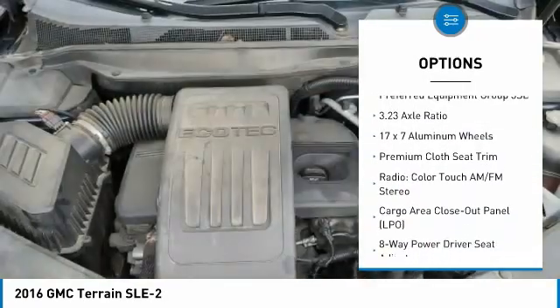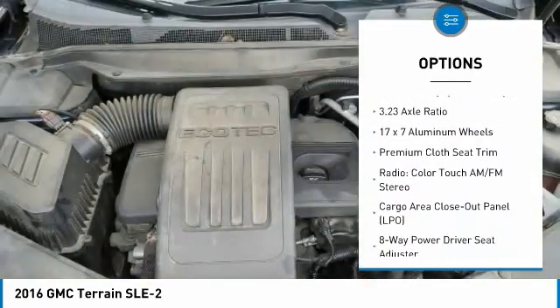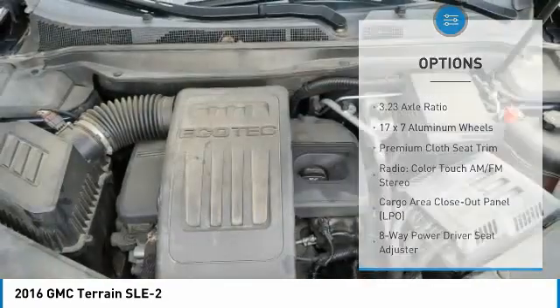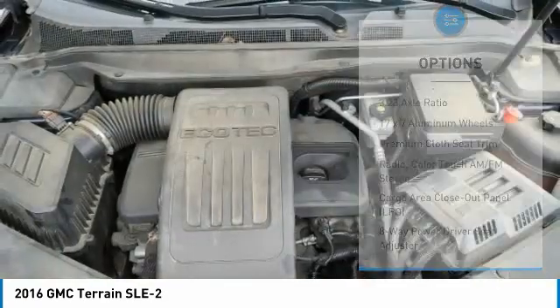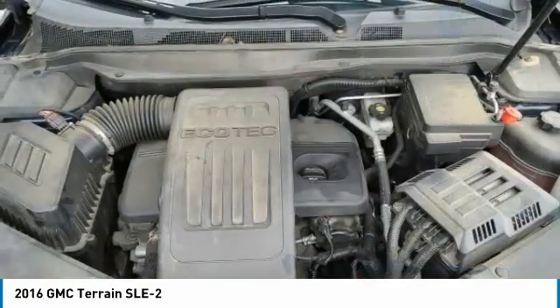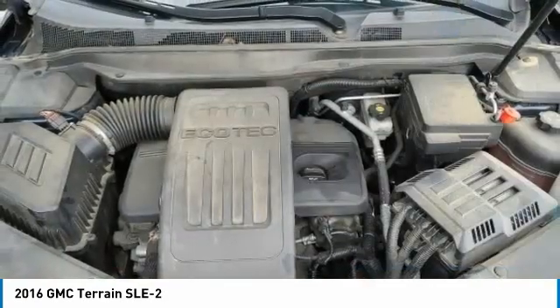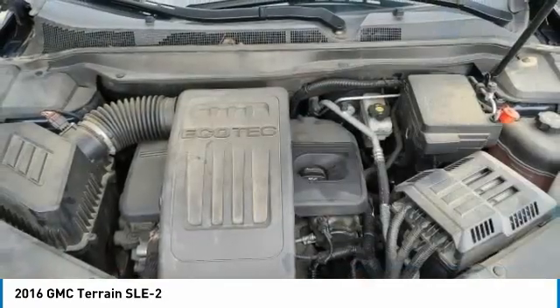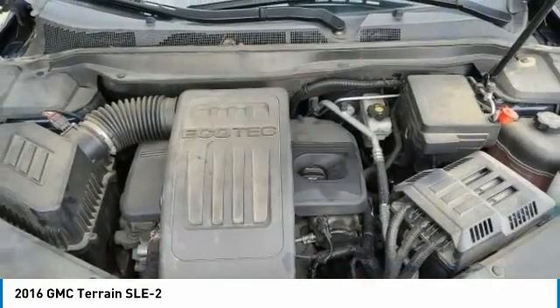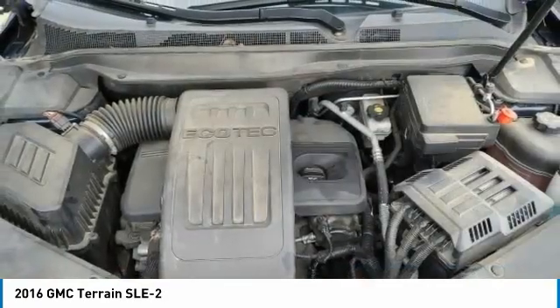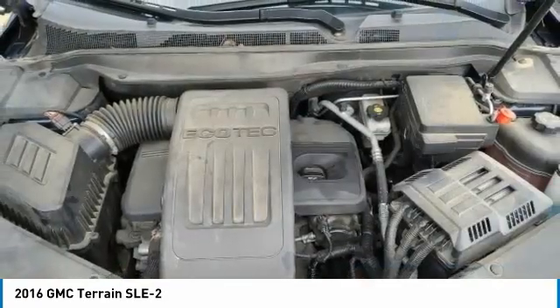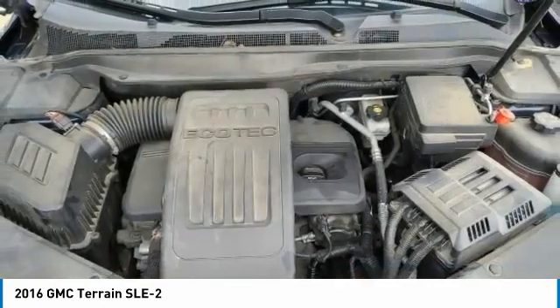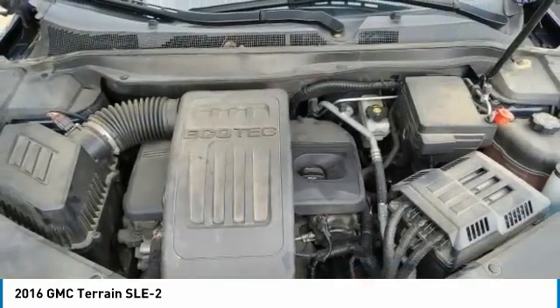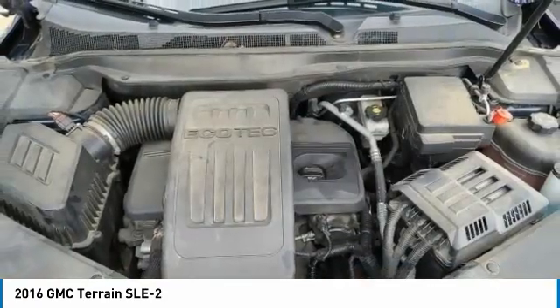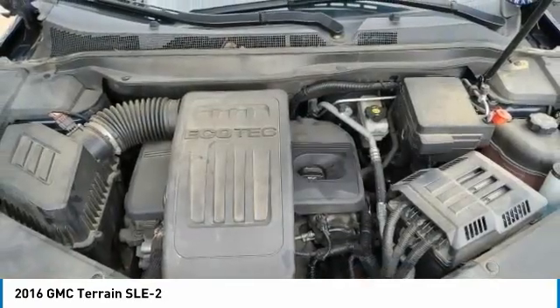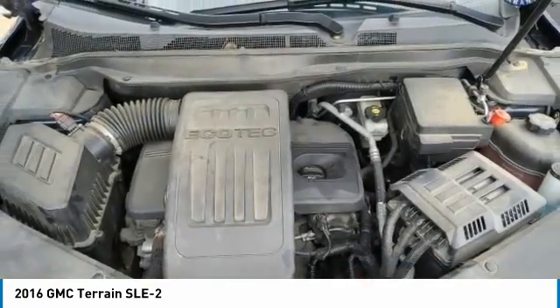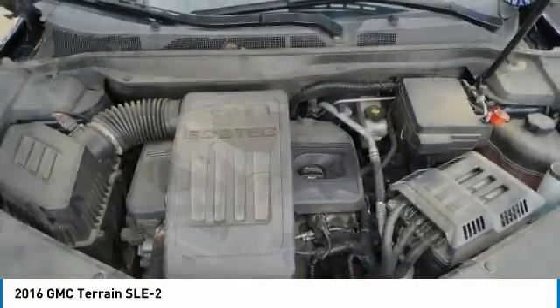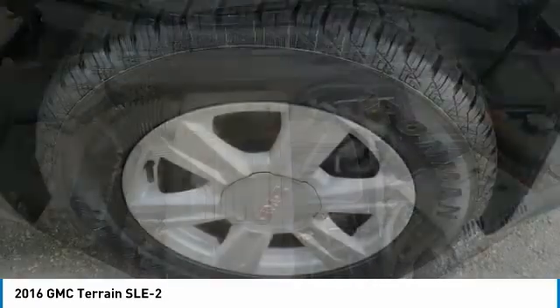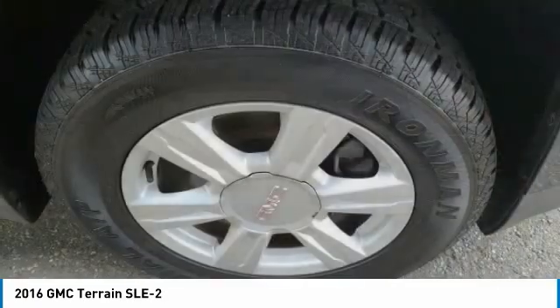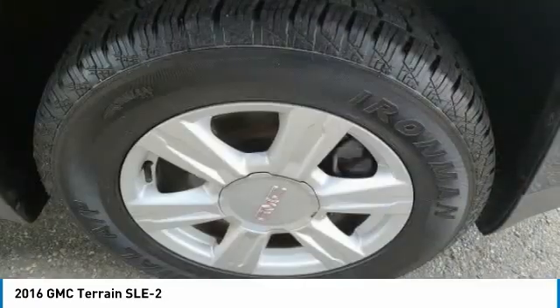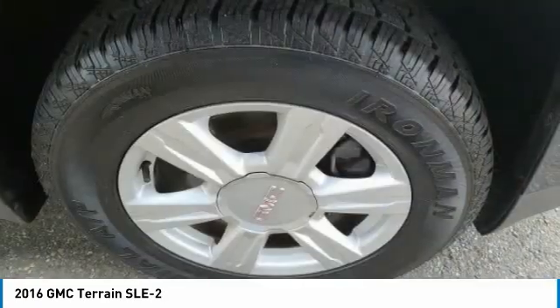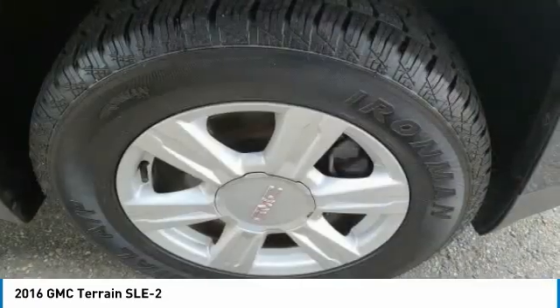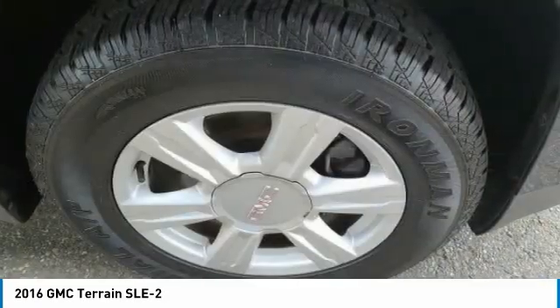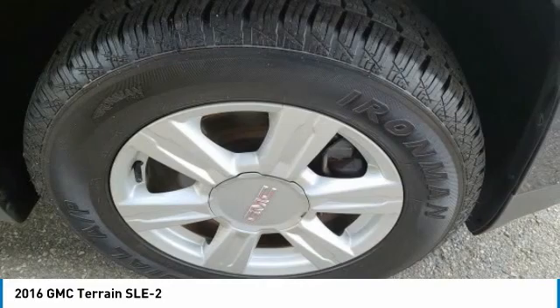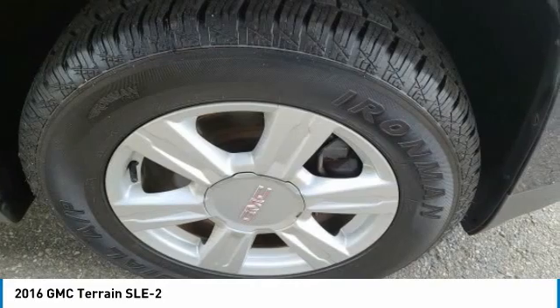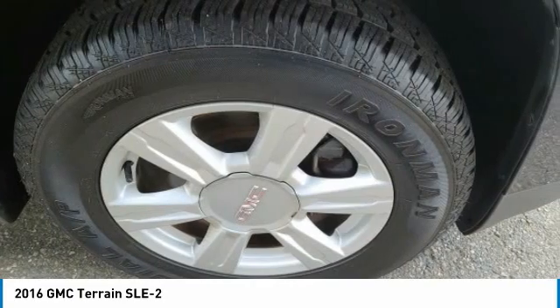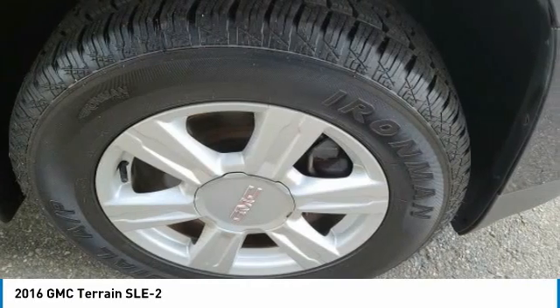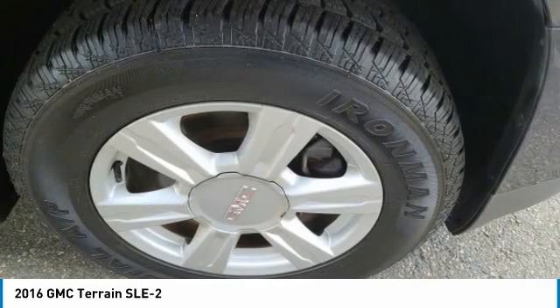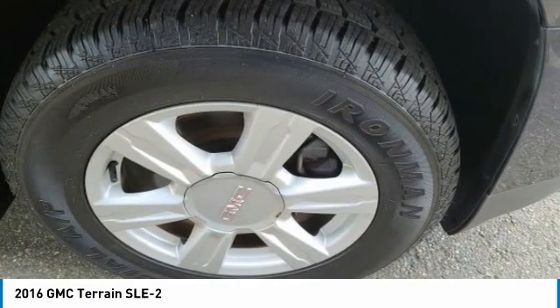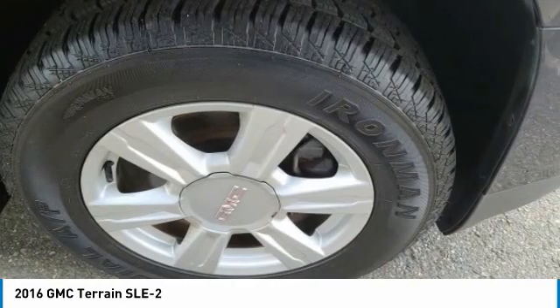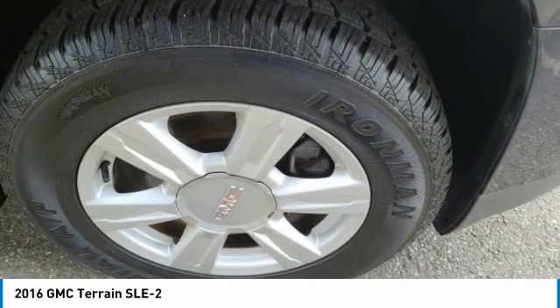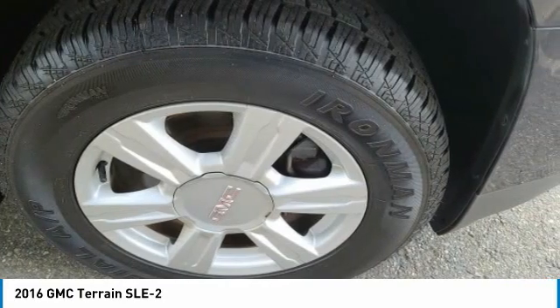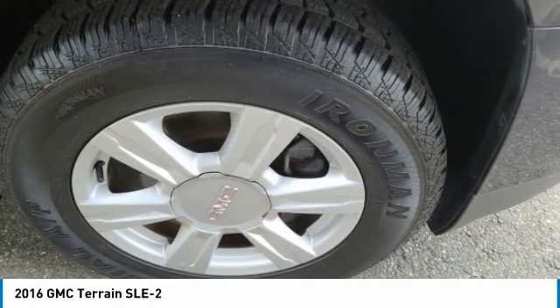Front license plate bracket, speed control, rear window defroster, rear window wiper.